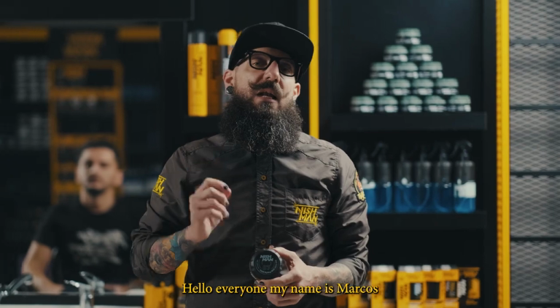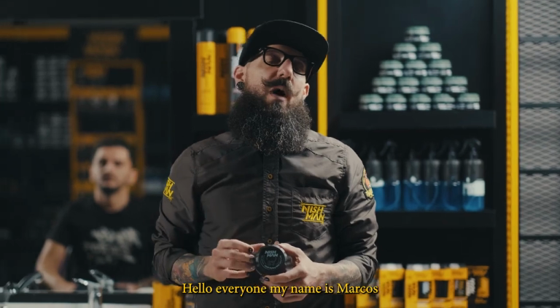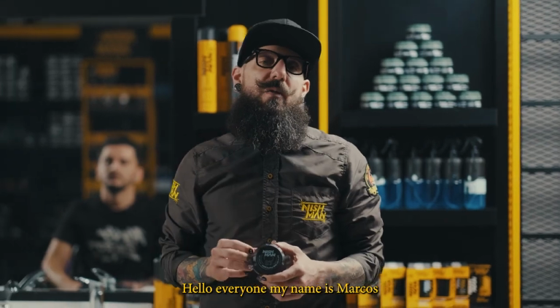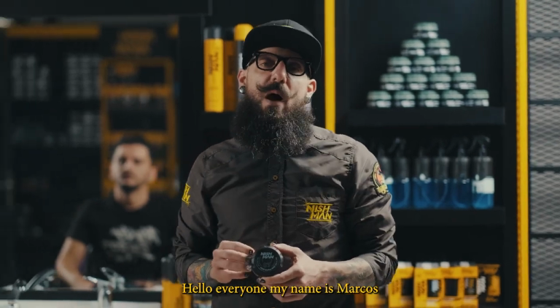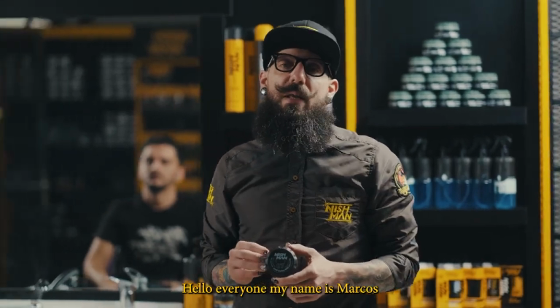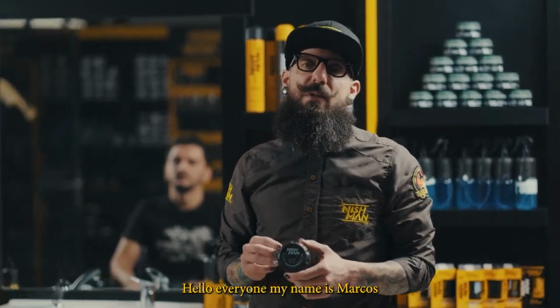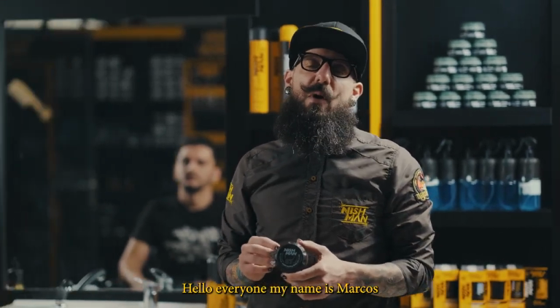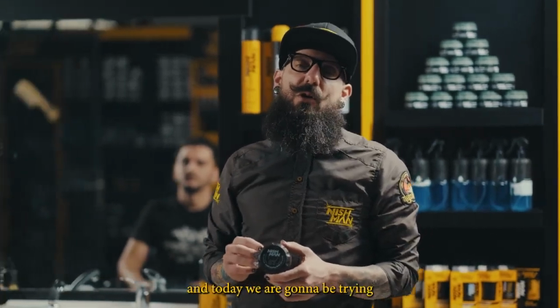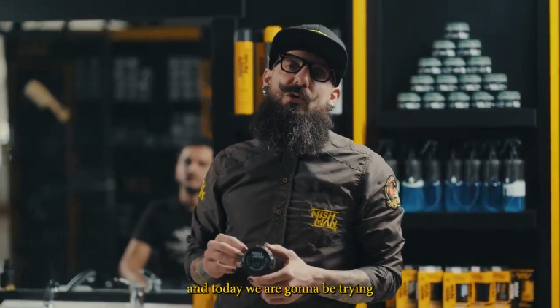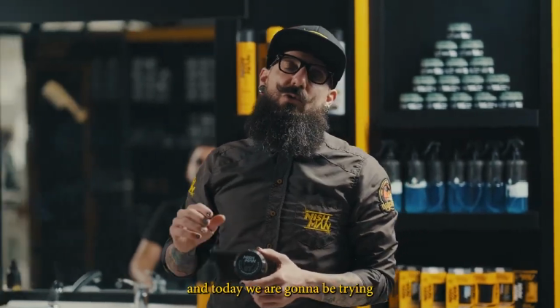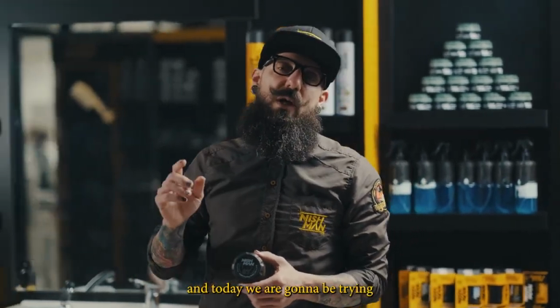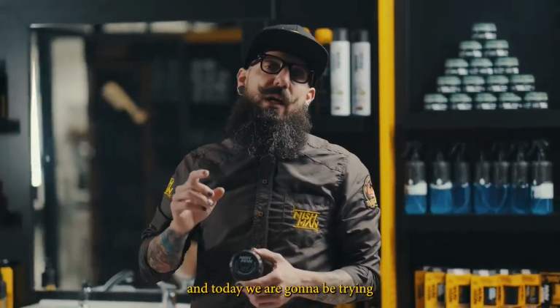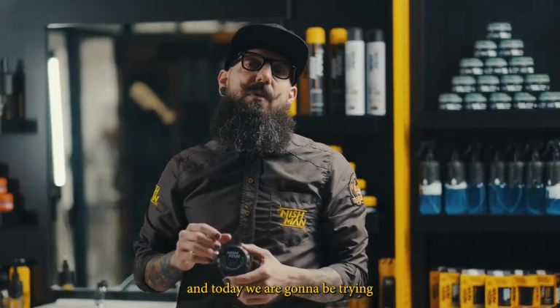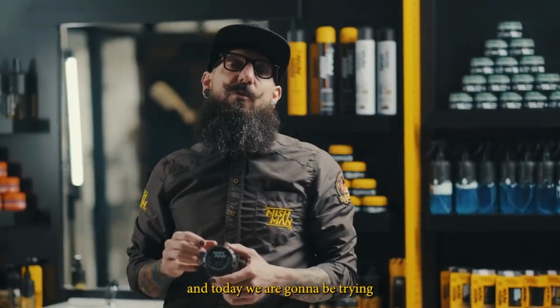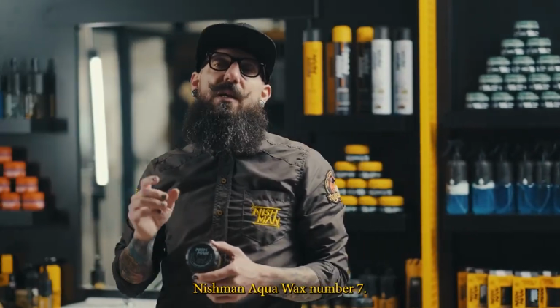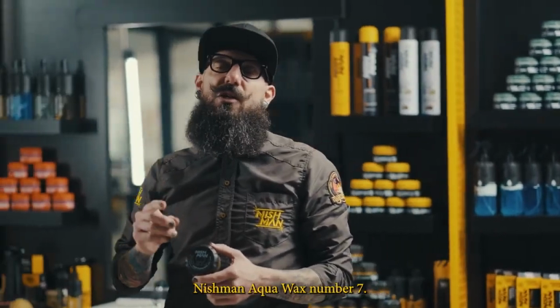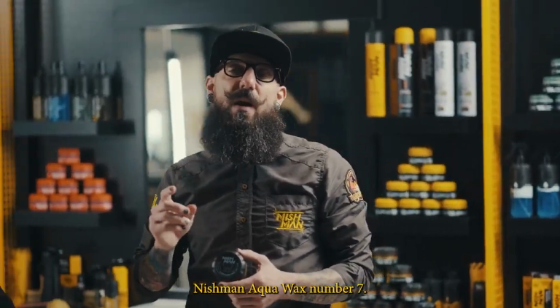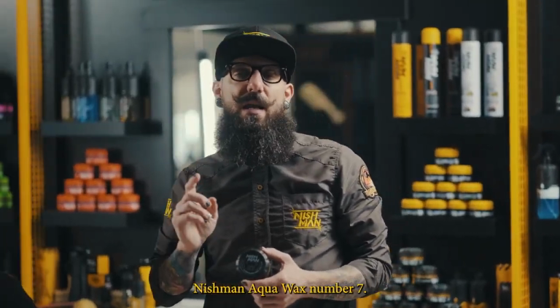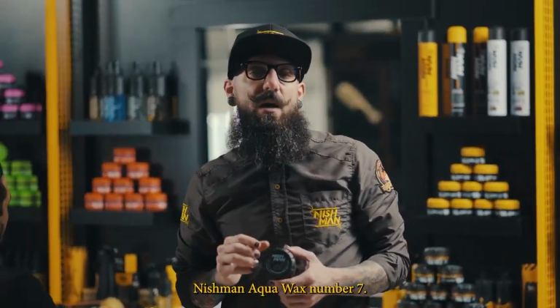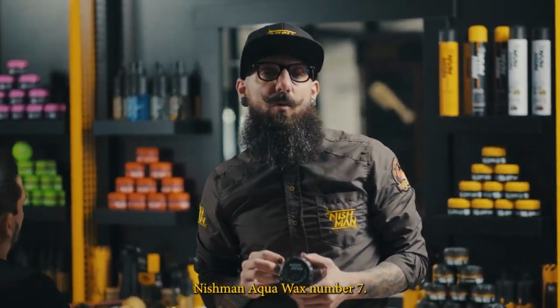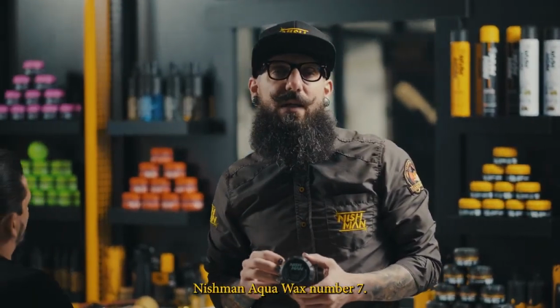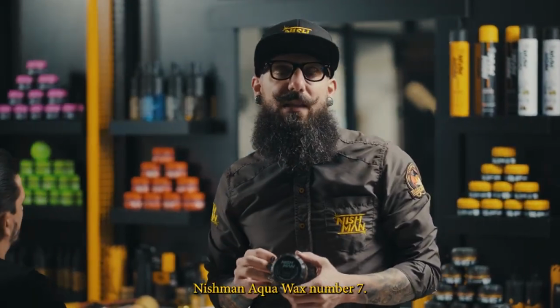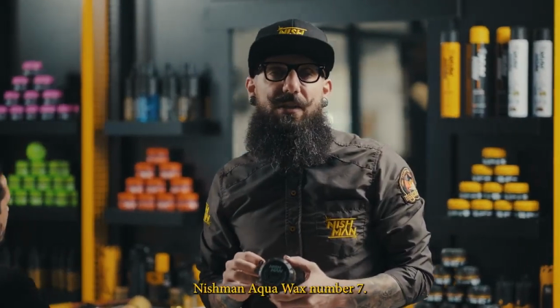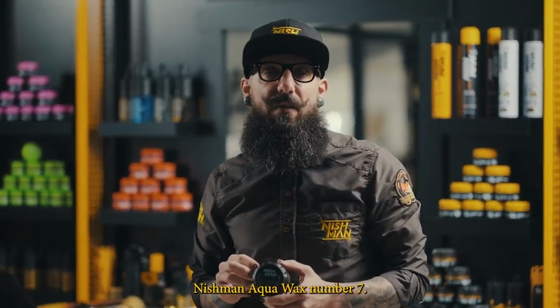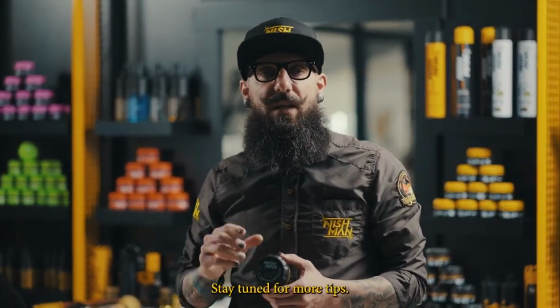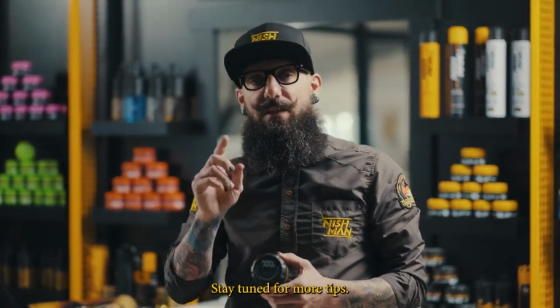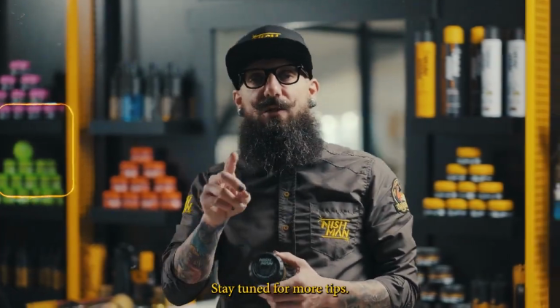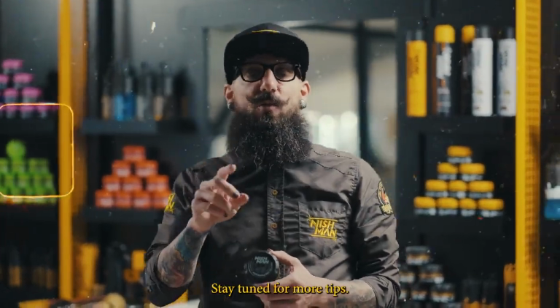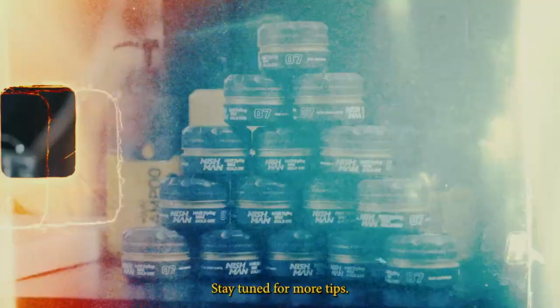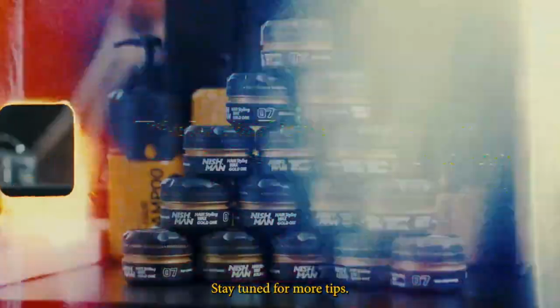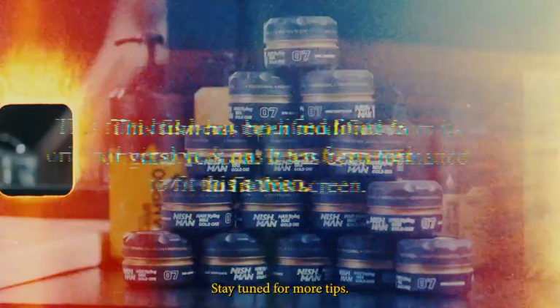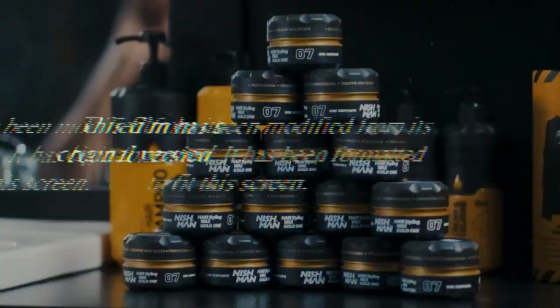Hello everyone, my name is Marcos and today we're going to be trying Nishman Aqua Wax No. 7. Stay tuned for more tips.